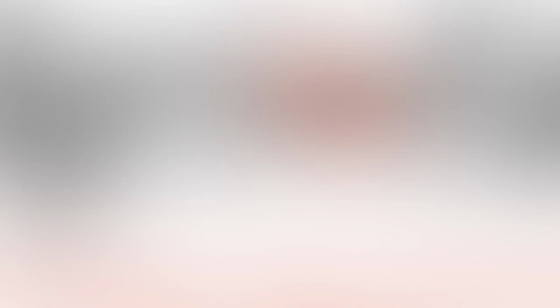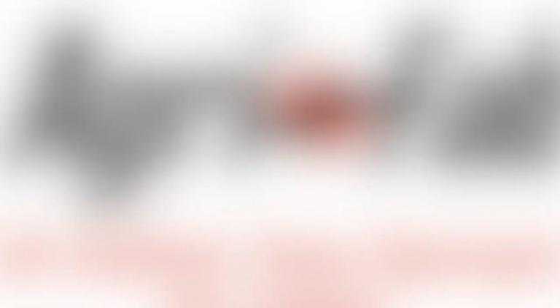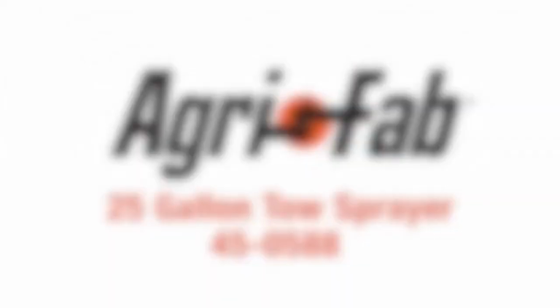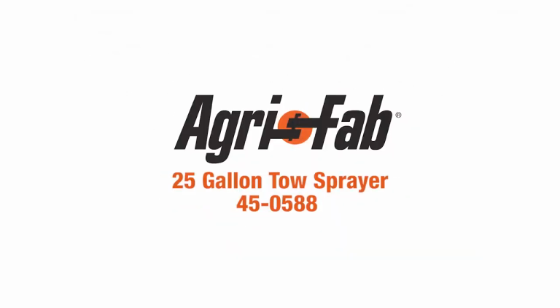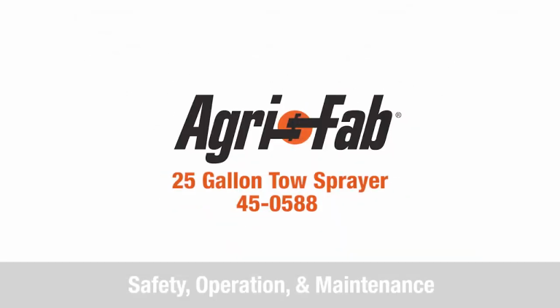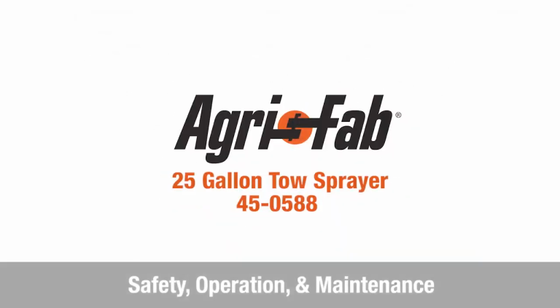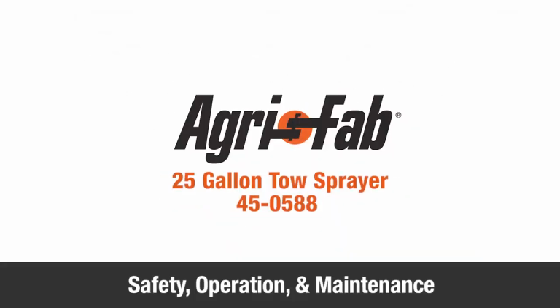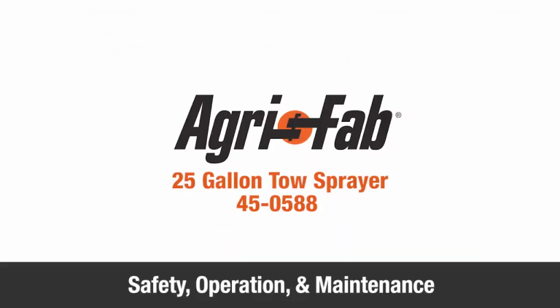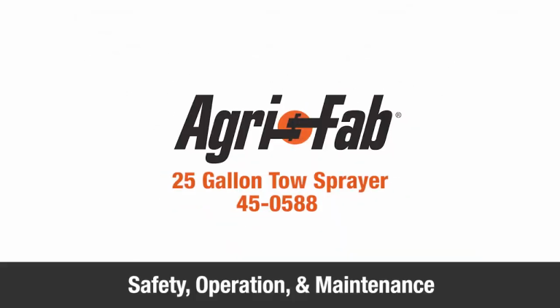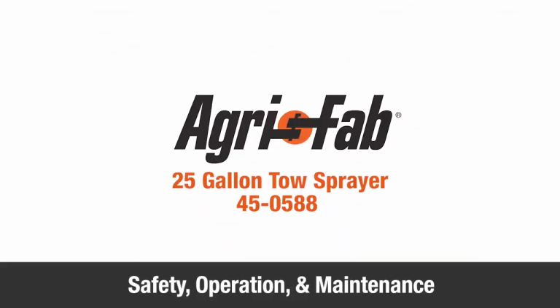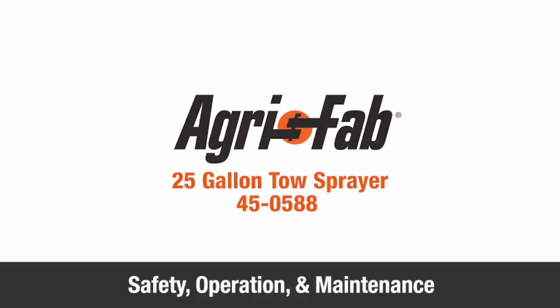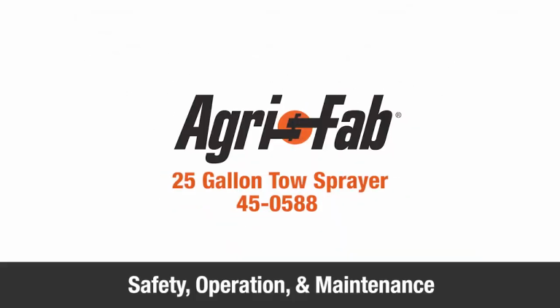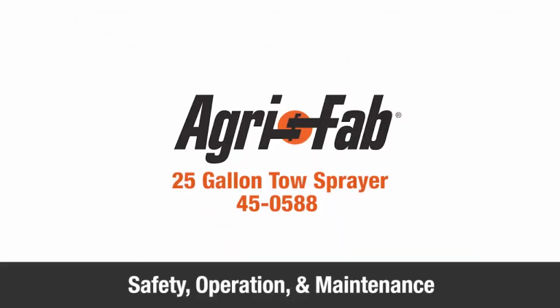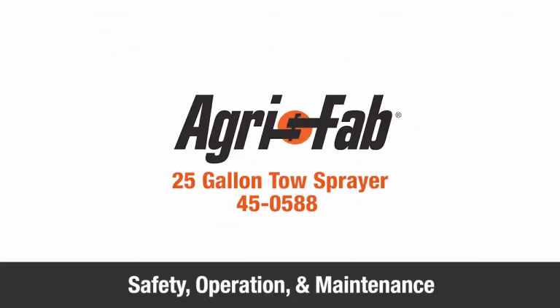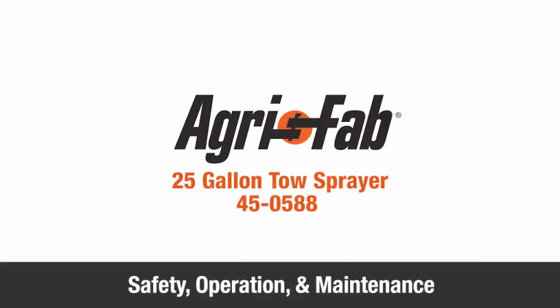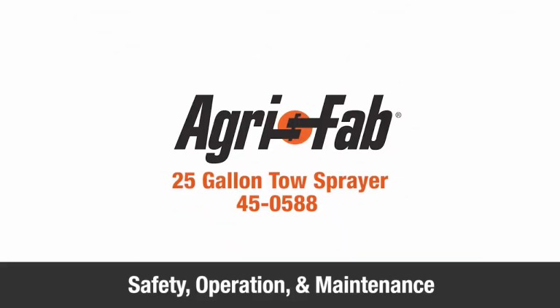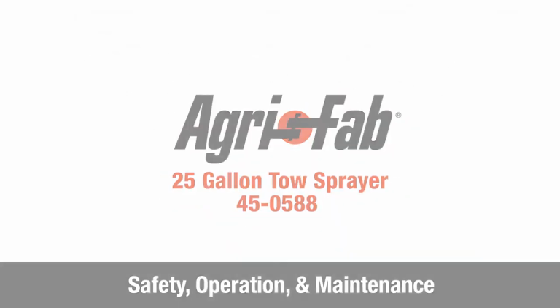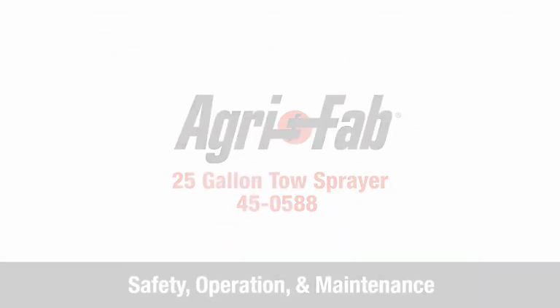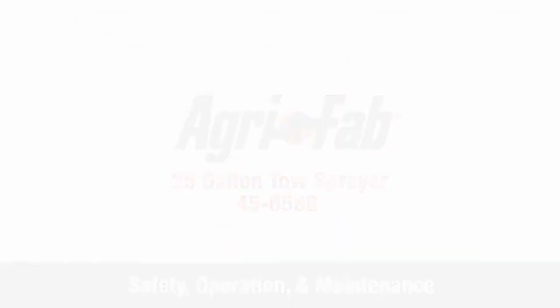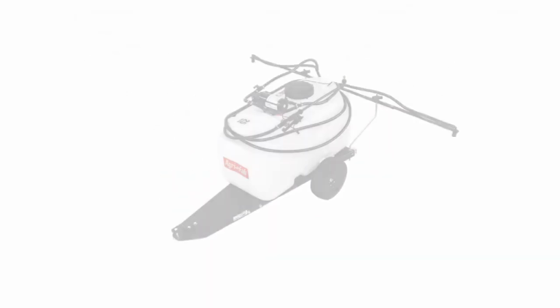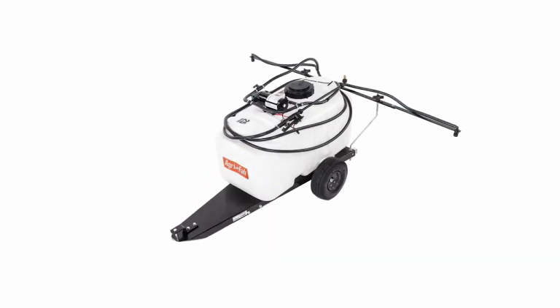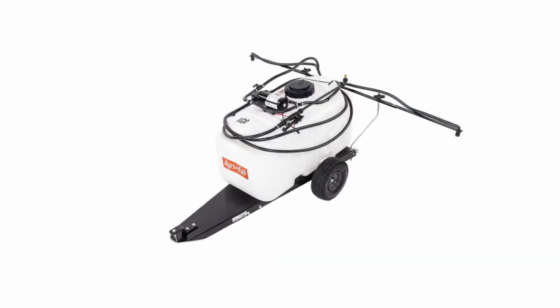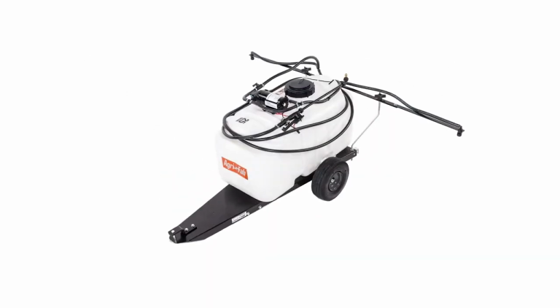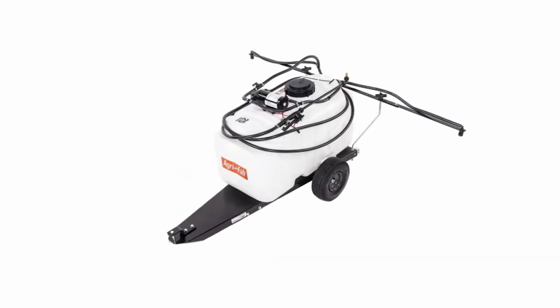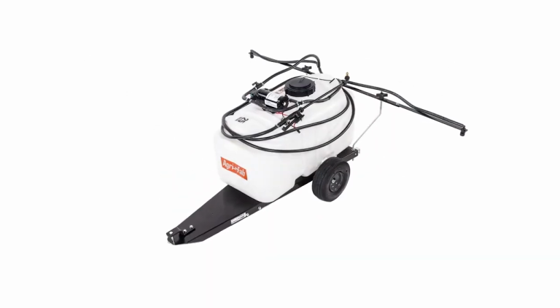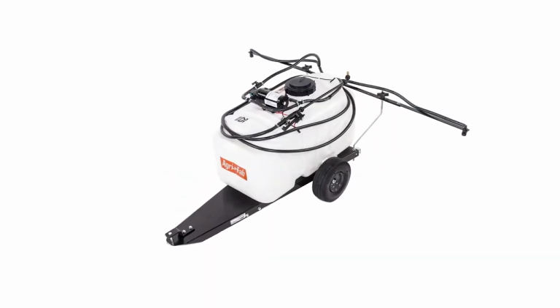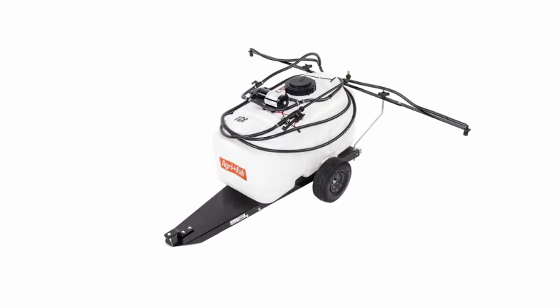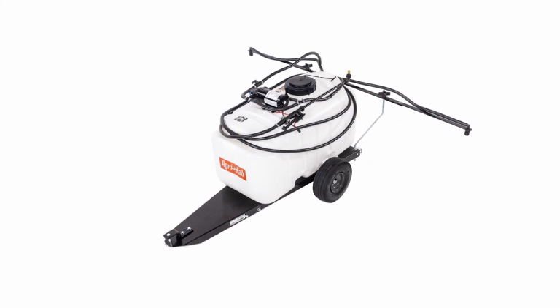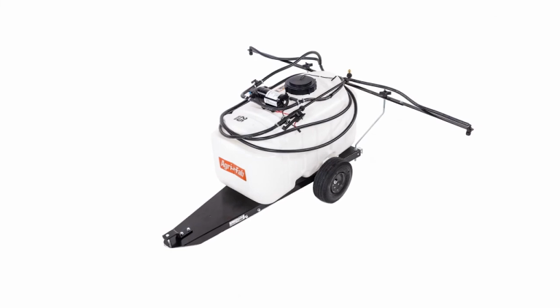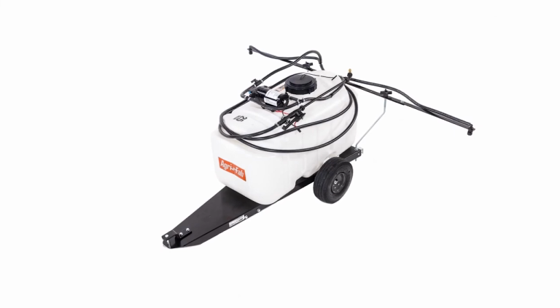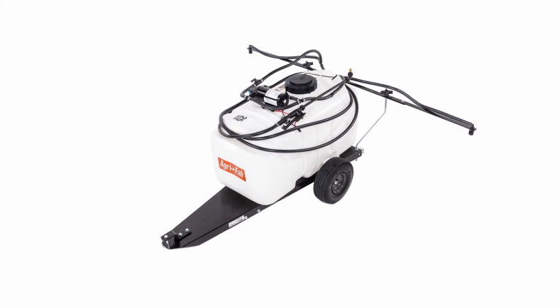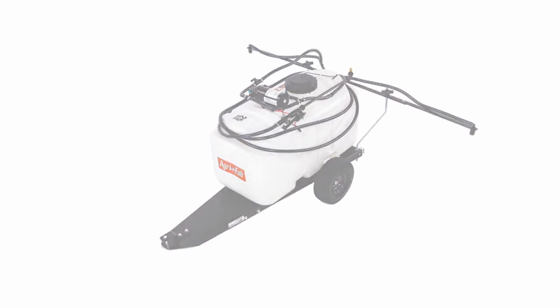This segment will provide some safety, operation, and maintenance tips for your new AgriFab 25-Gallon Tow Sprayer.